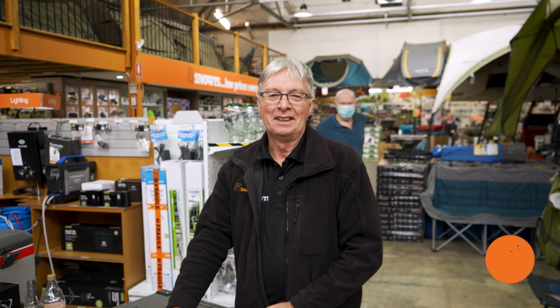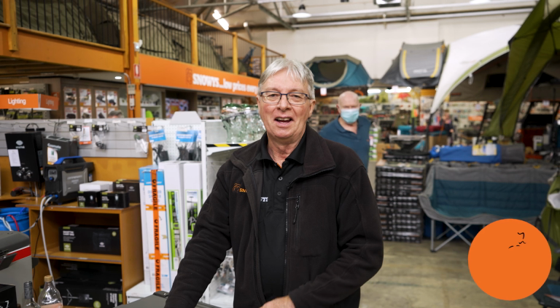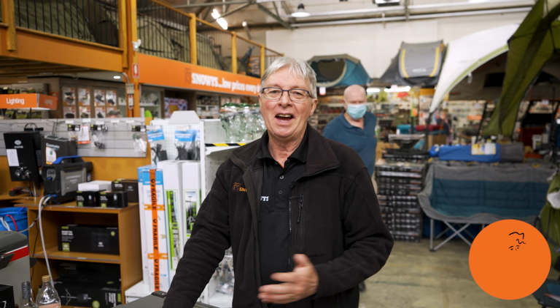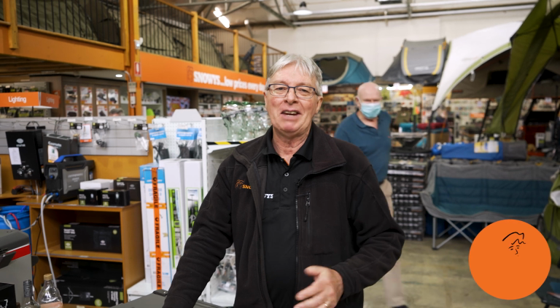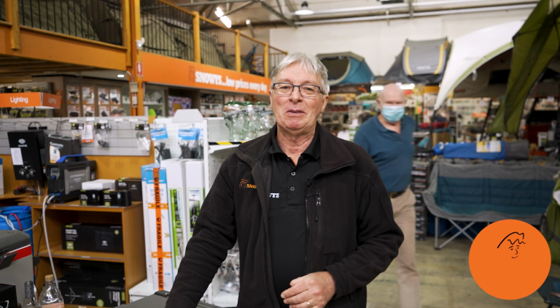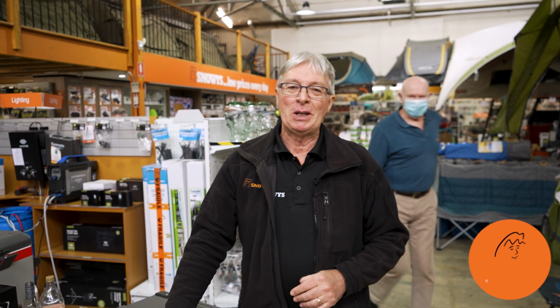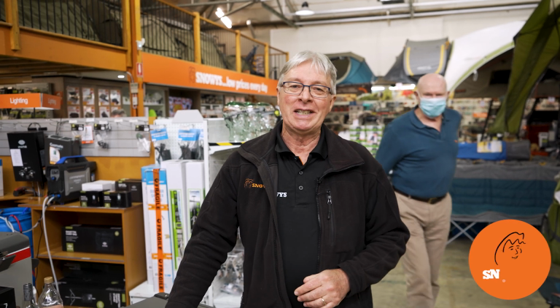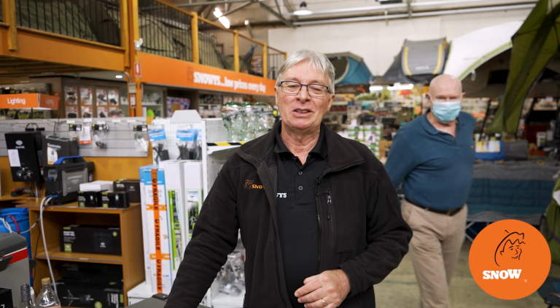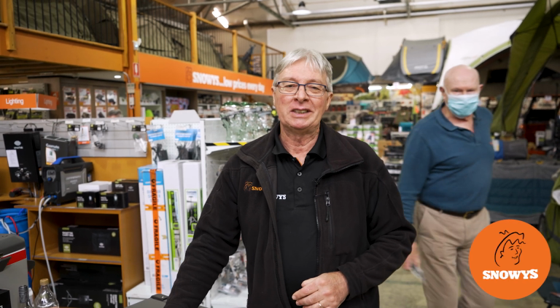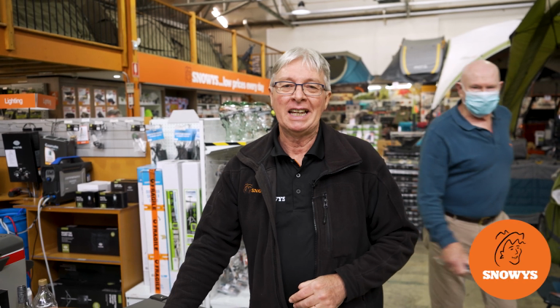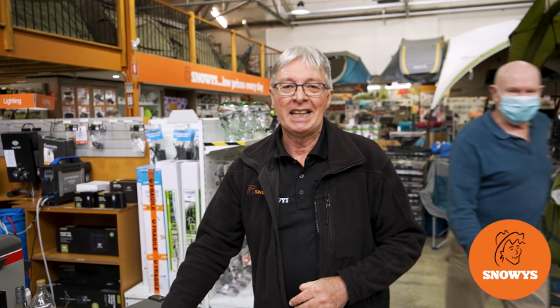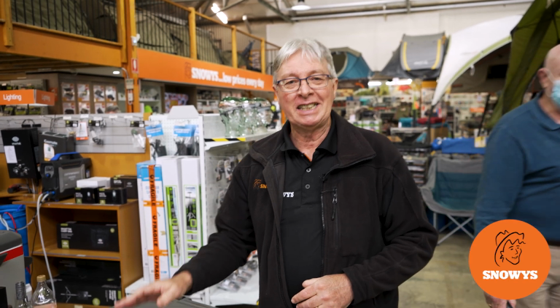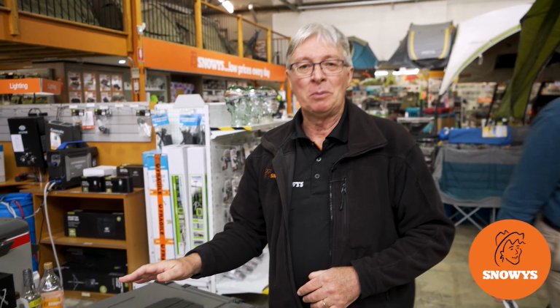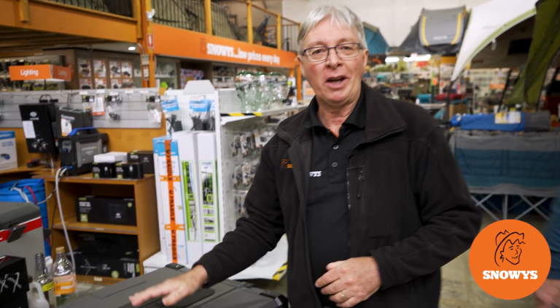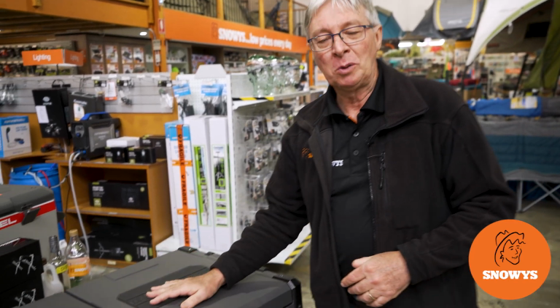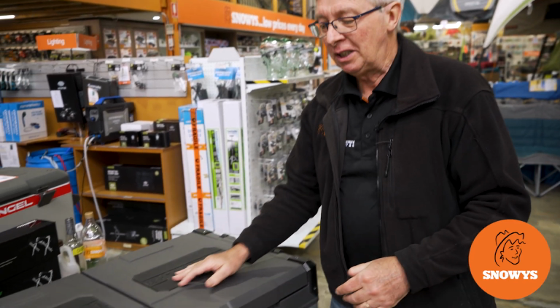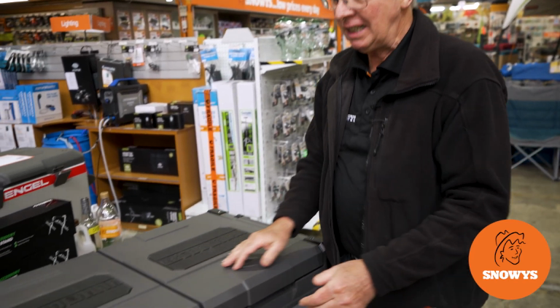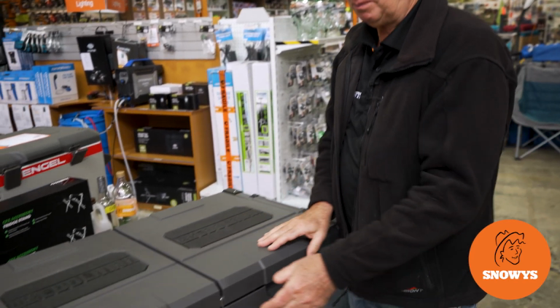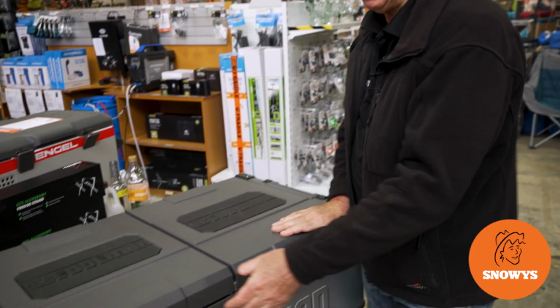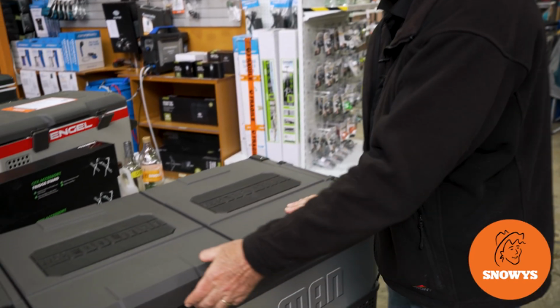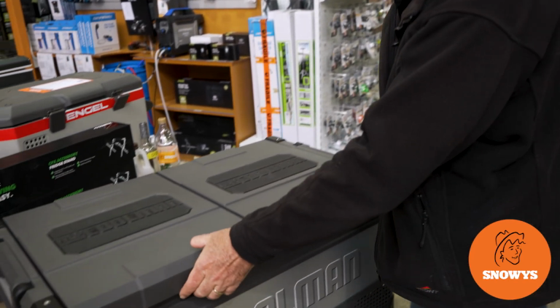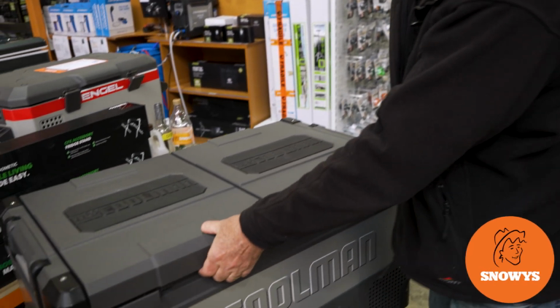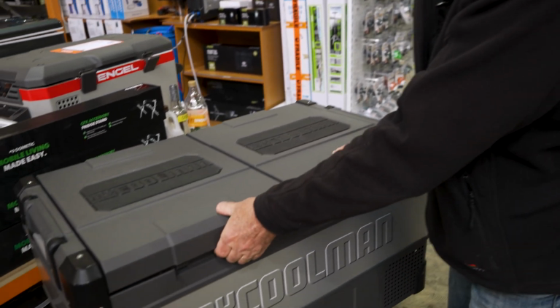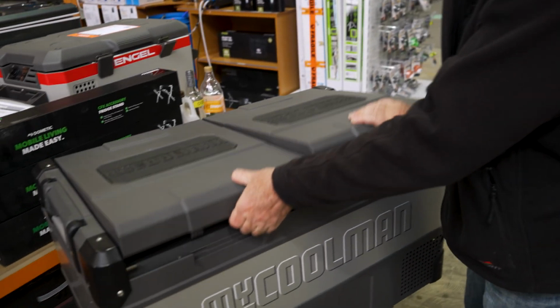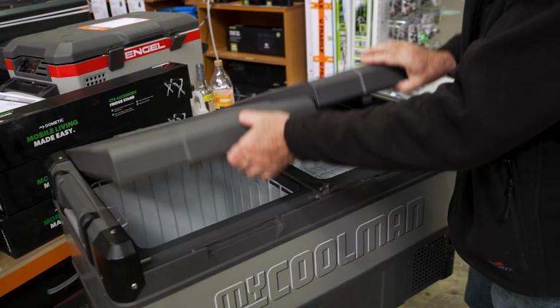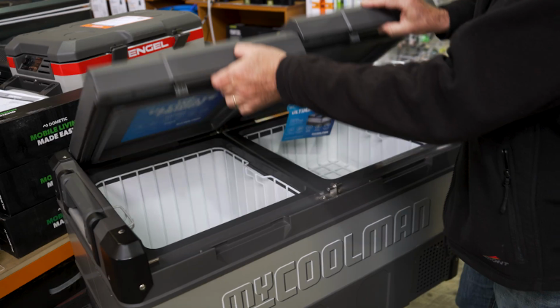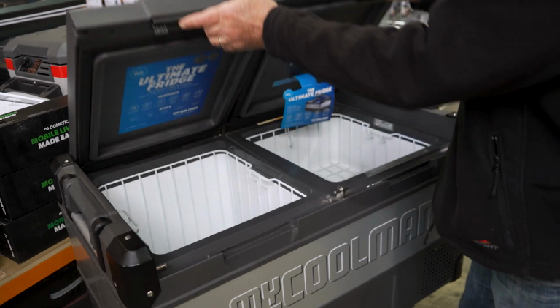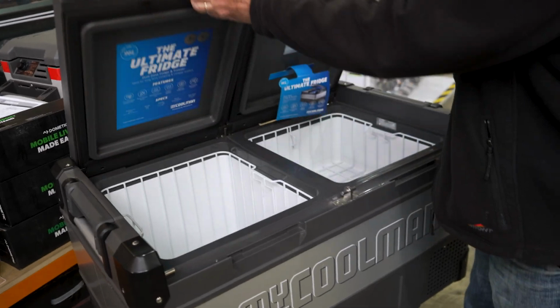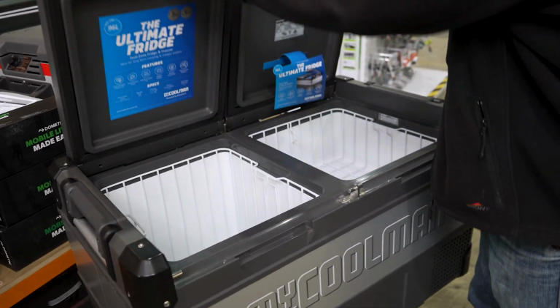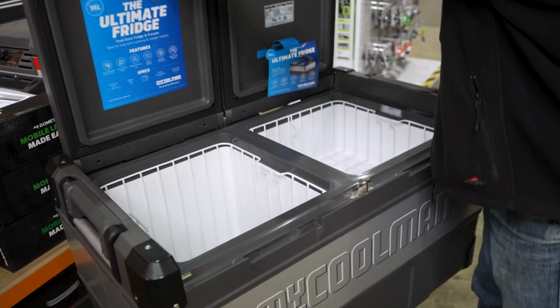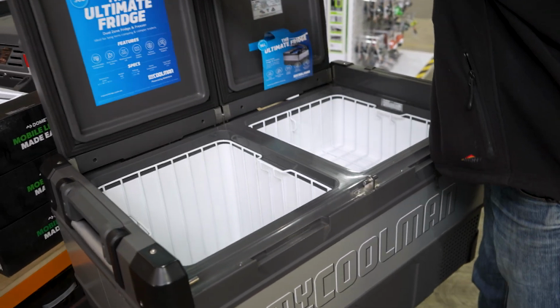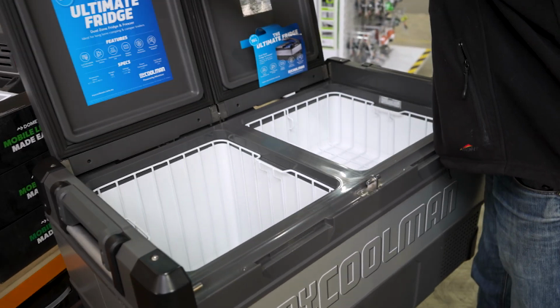Hi, Kevin from Snowys Outdoors here, and this is the Michaelman CCP 96-litre dual-zone fridge freezer.